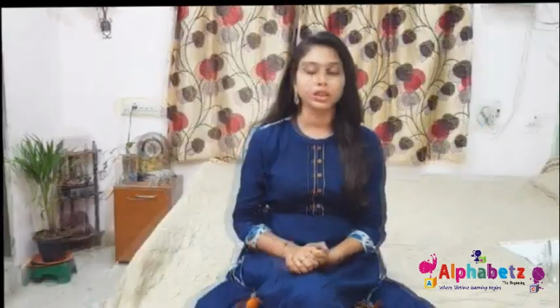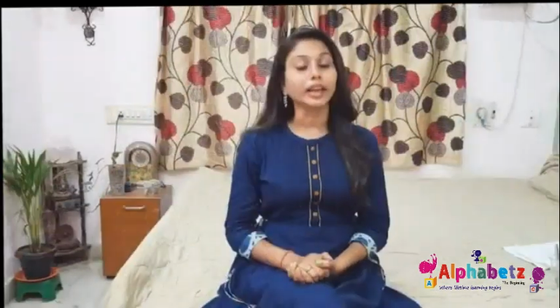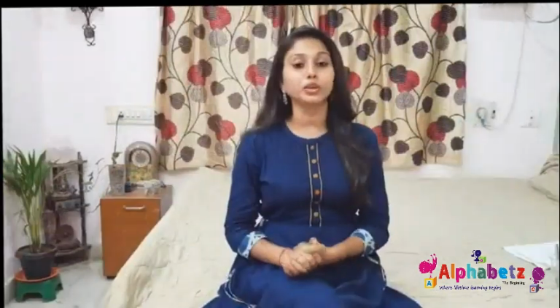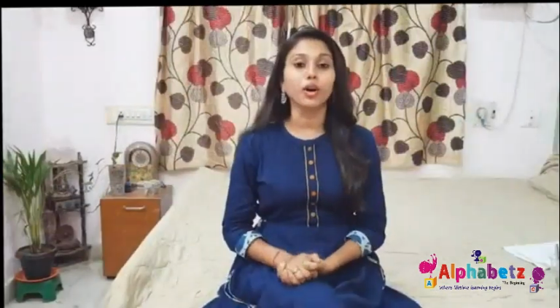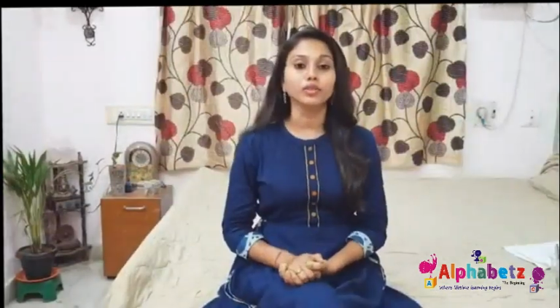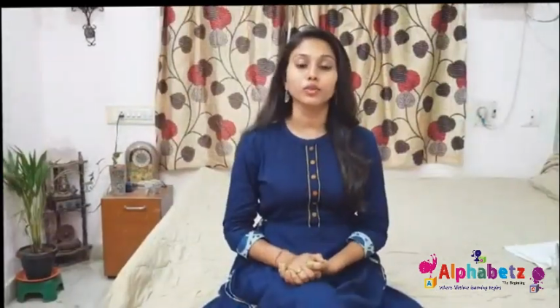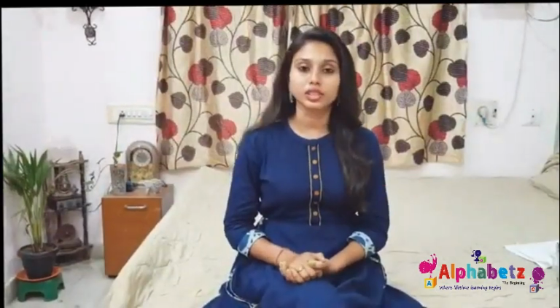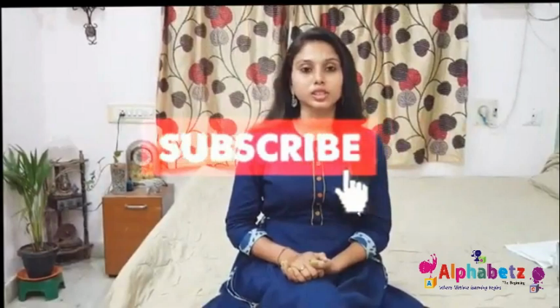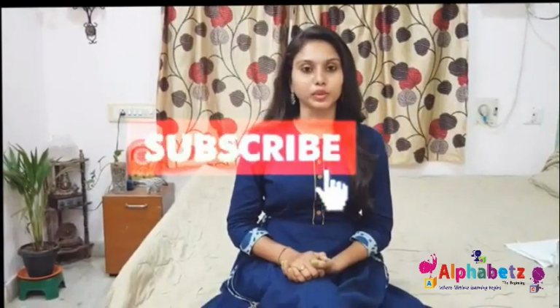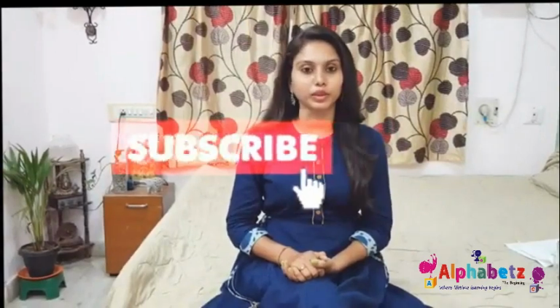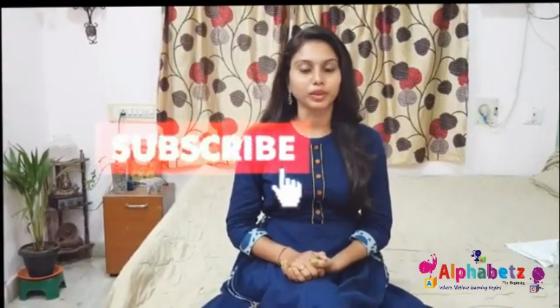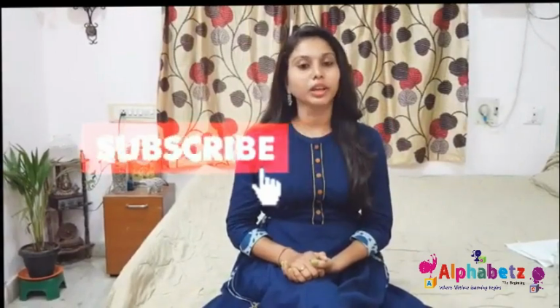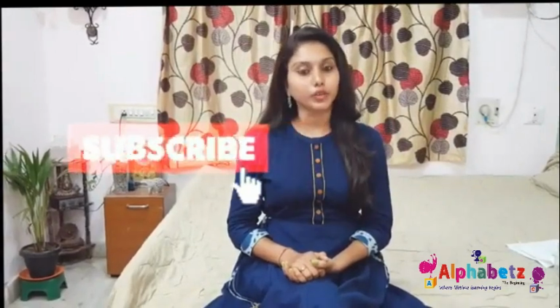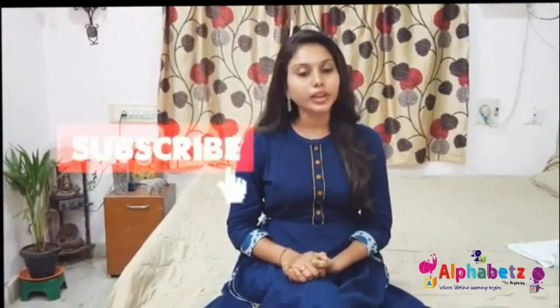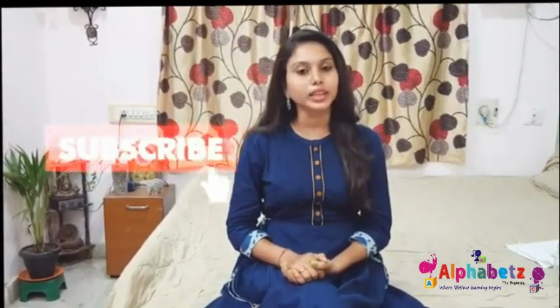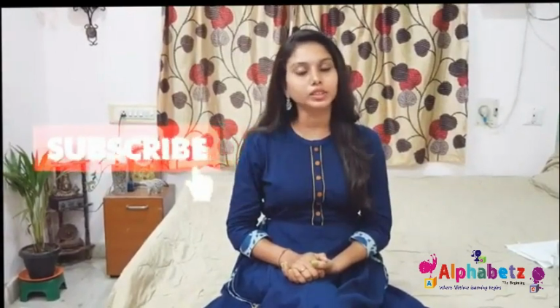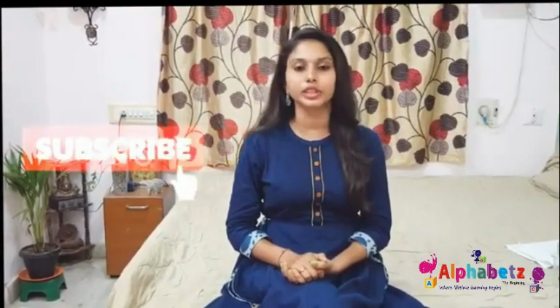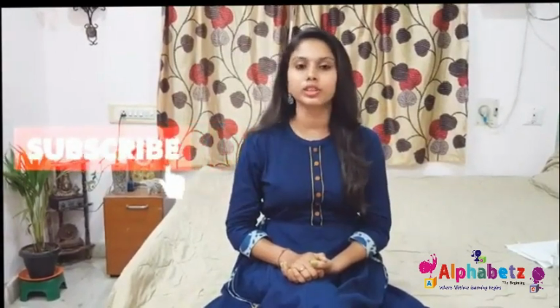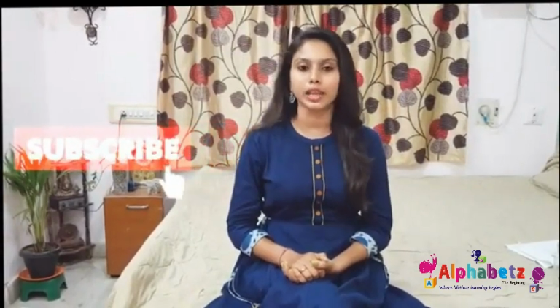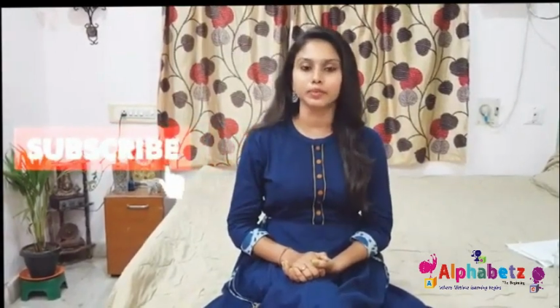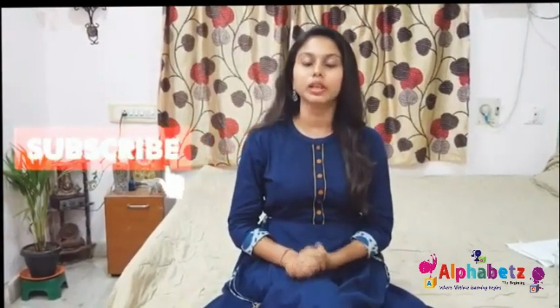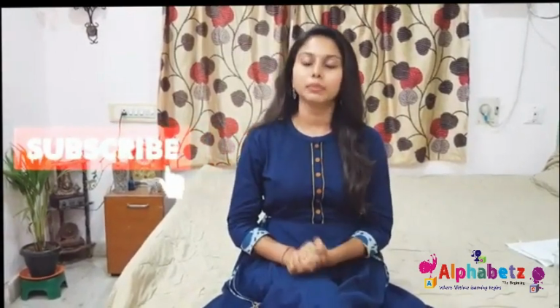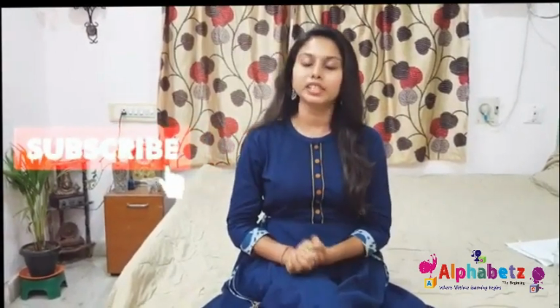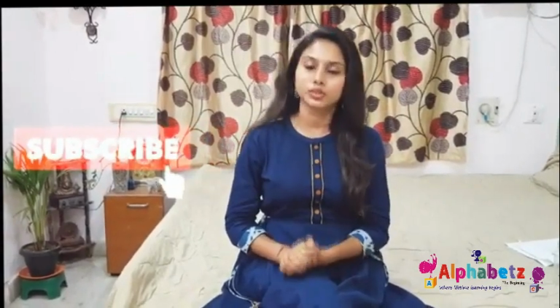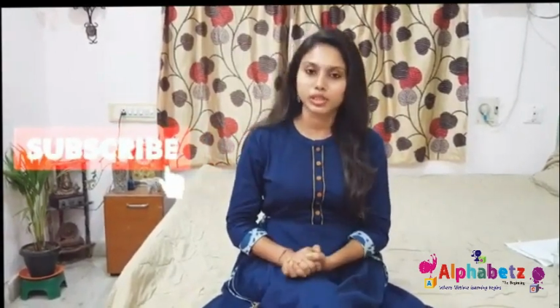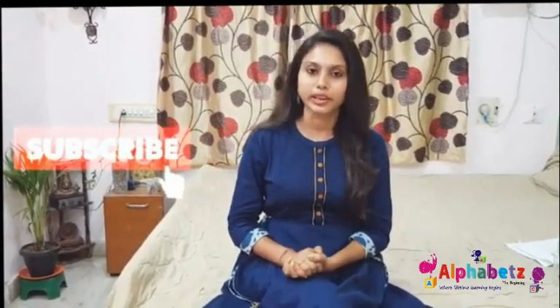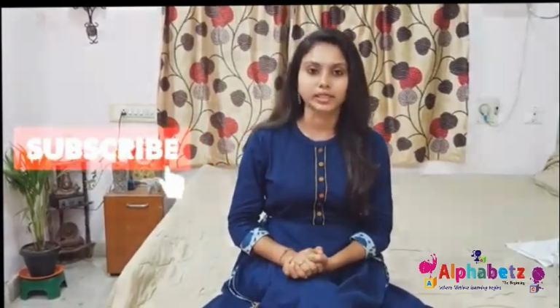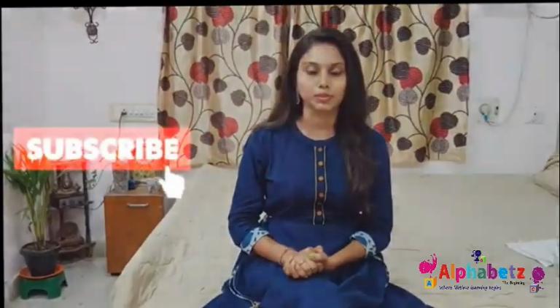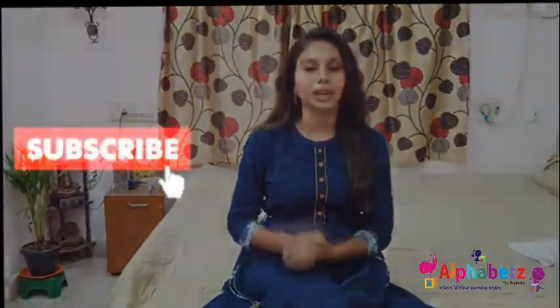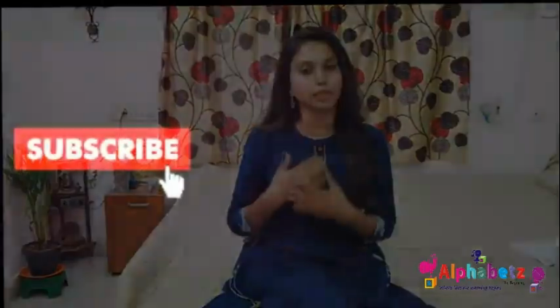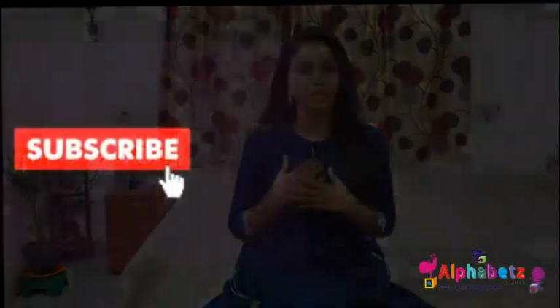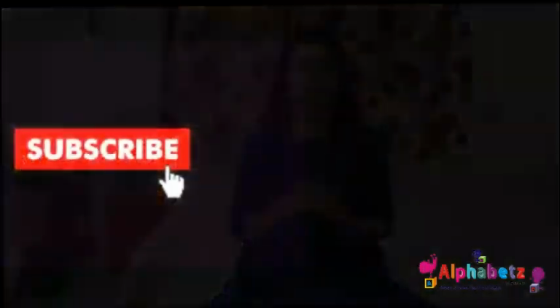Thank you all for watching this video. If you feel that this video is helpful, please do share and subscribe to my channel.